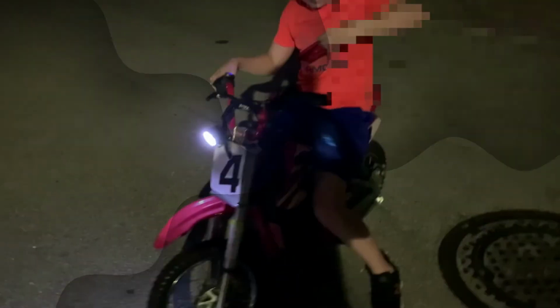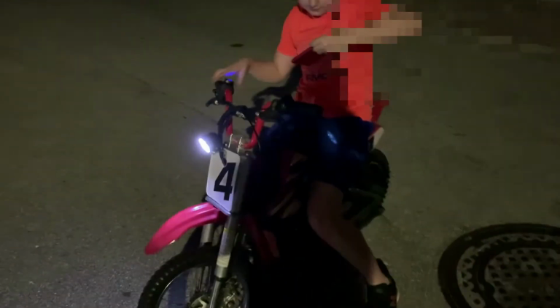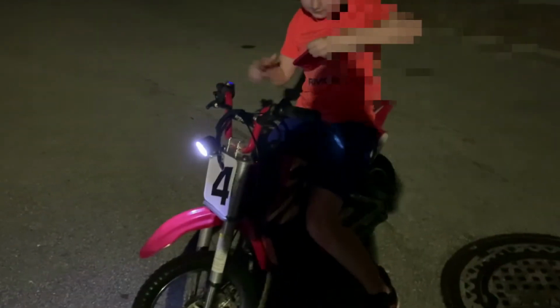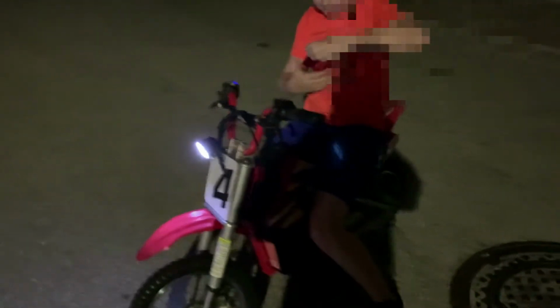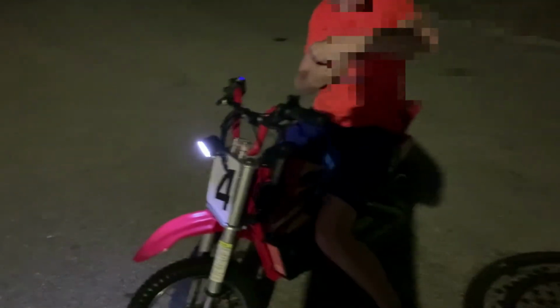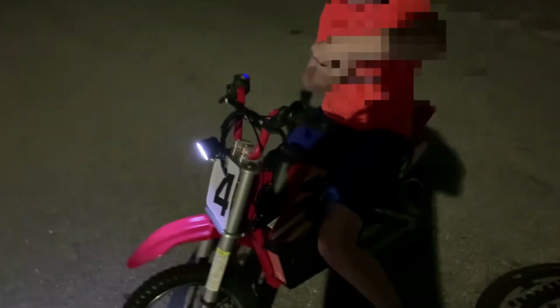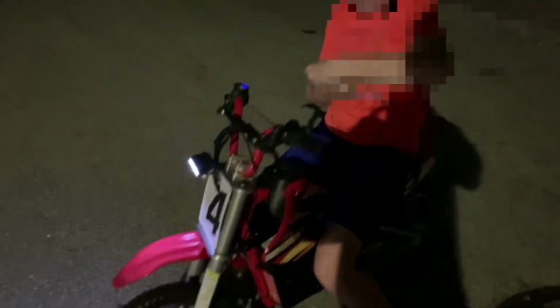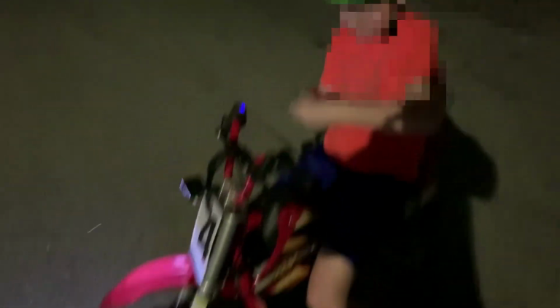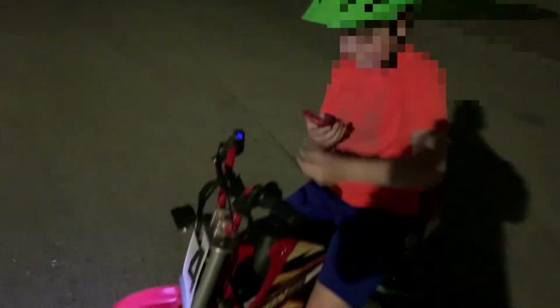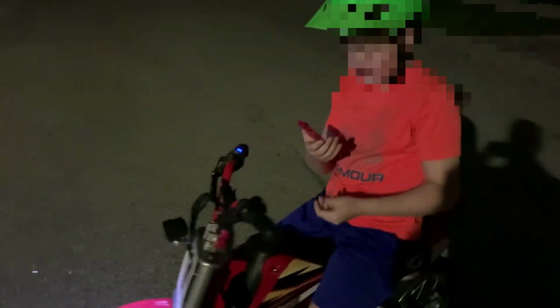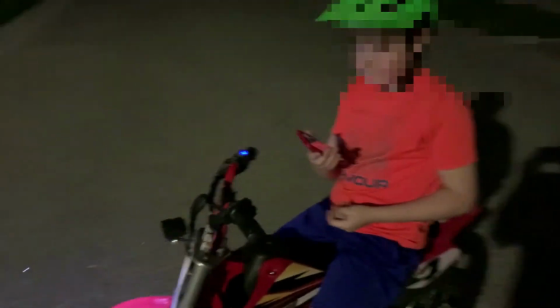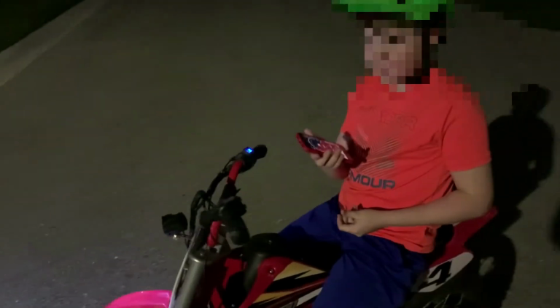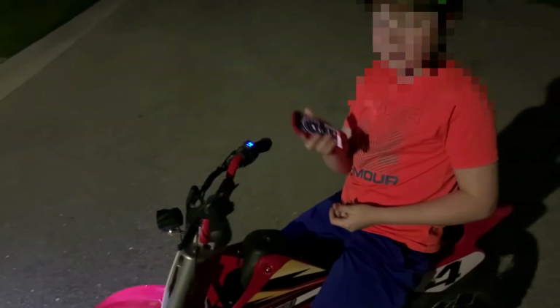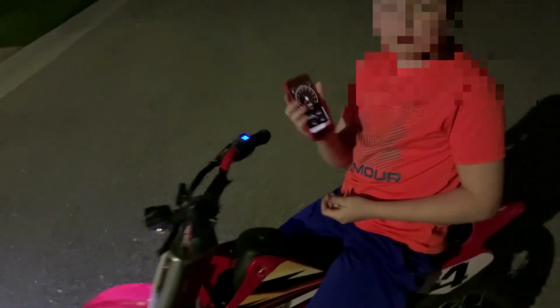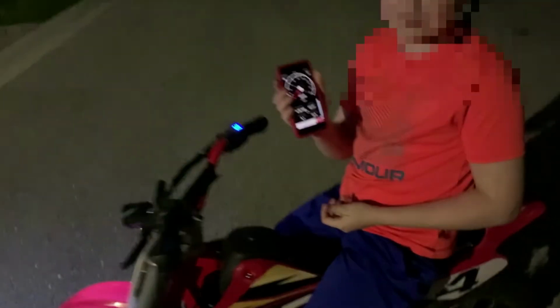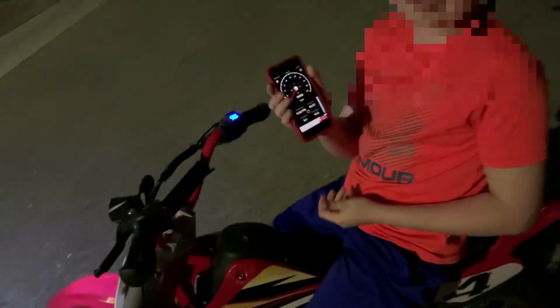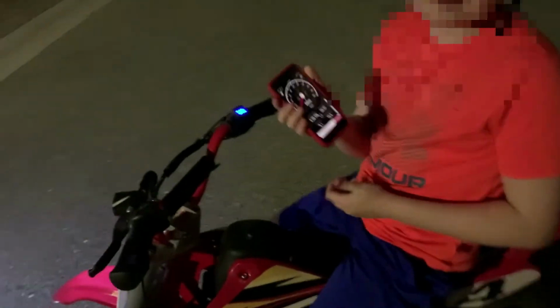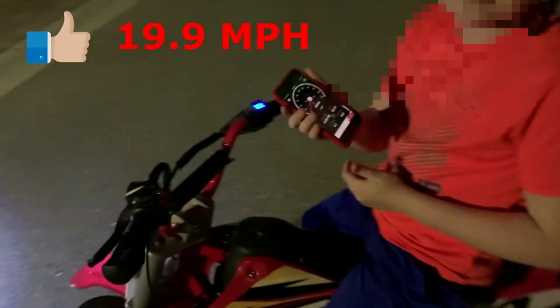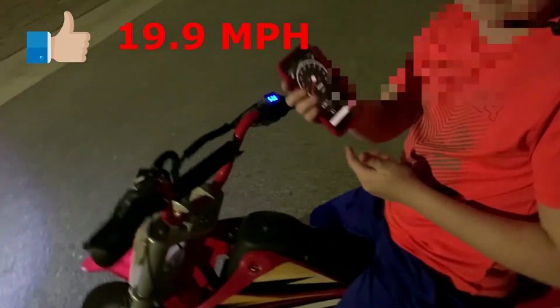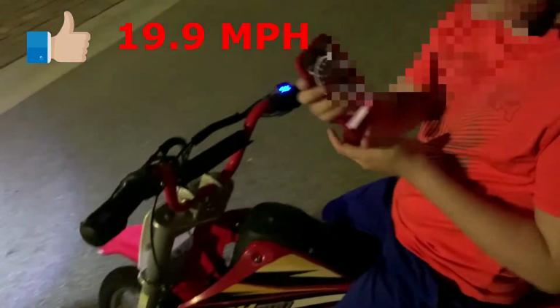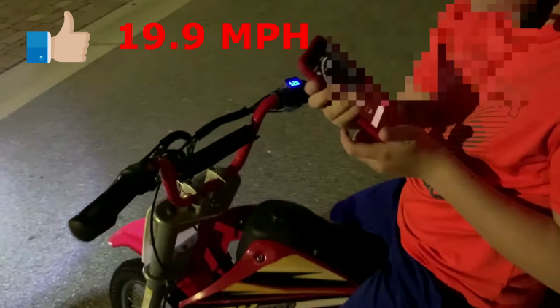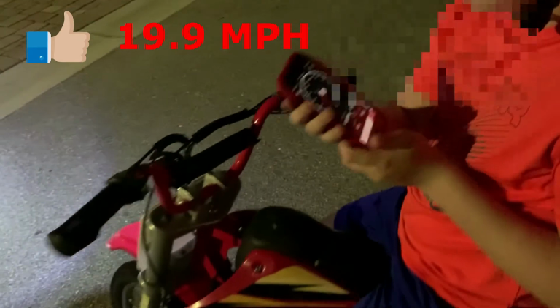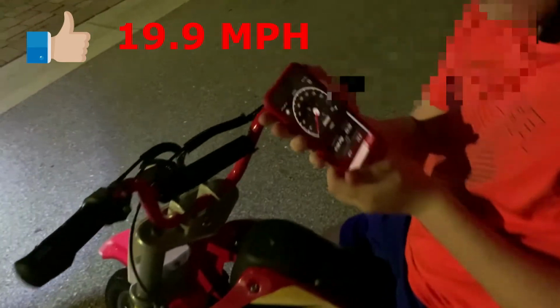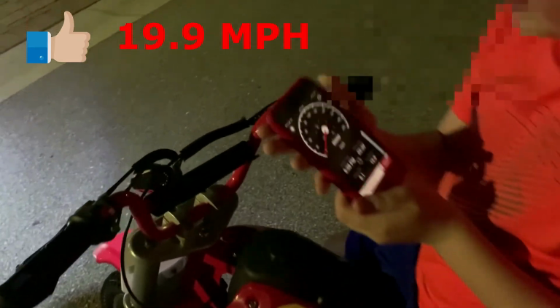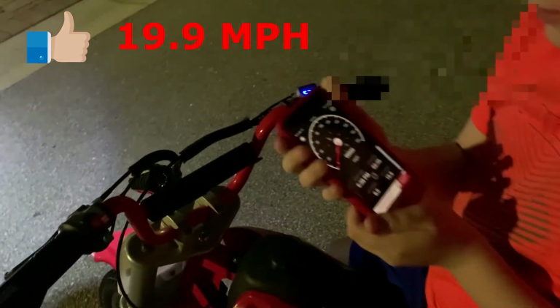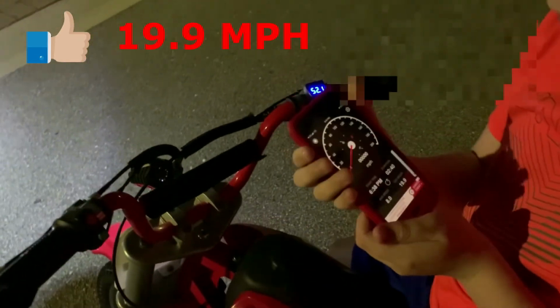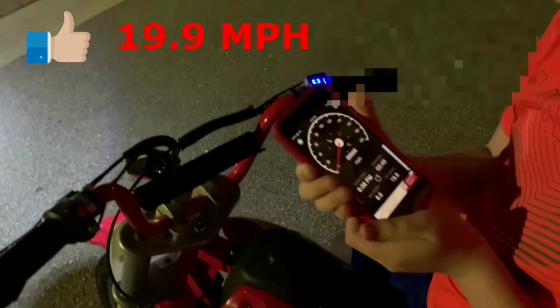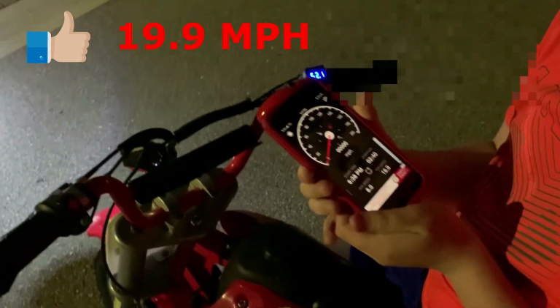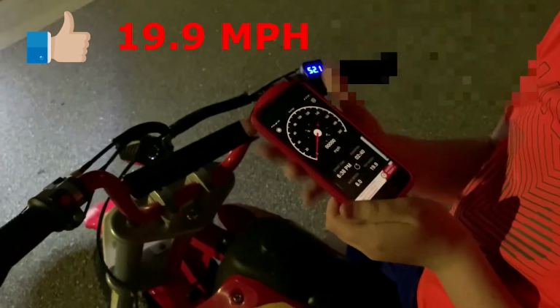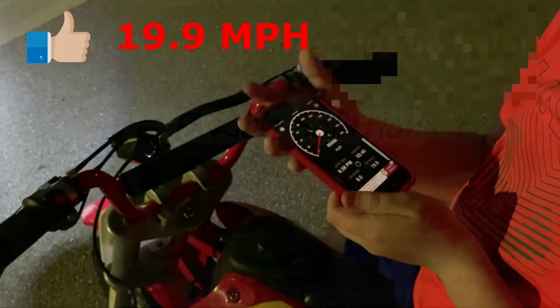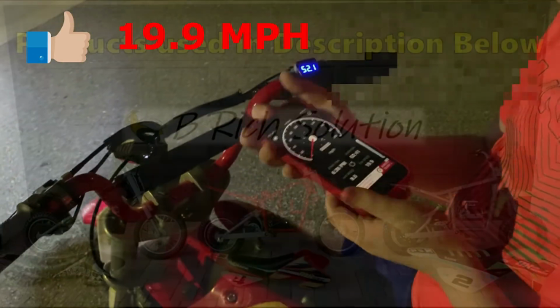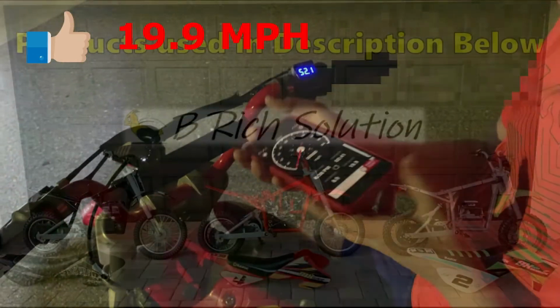Let's see what your speed was. Almost 20 — 19.9. All right, not too bad.